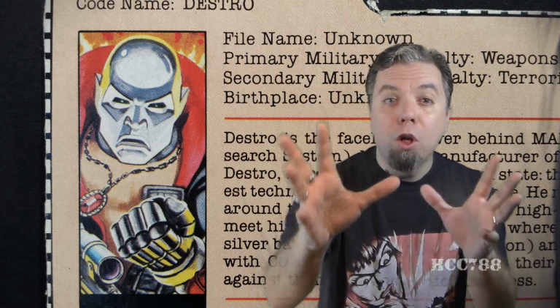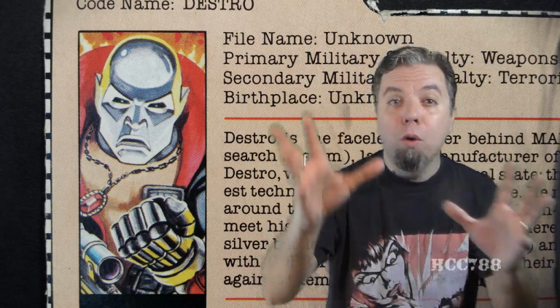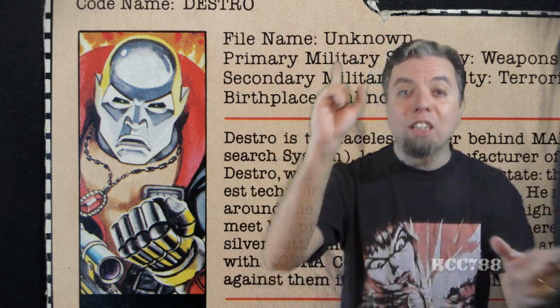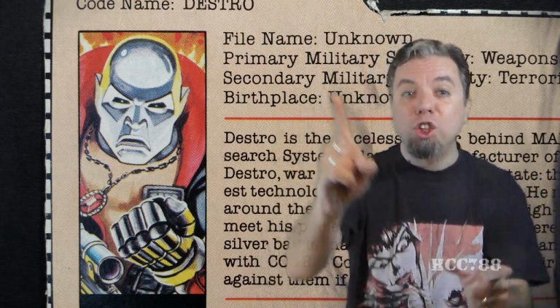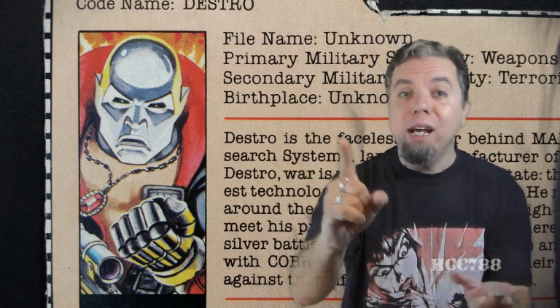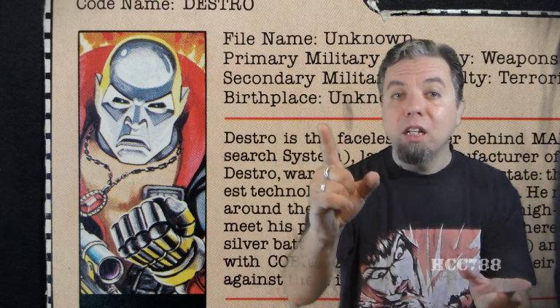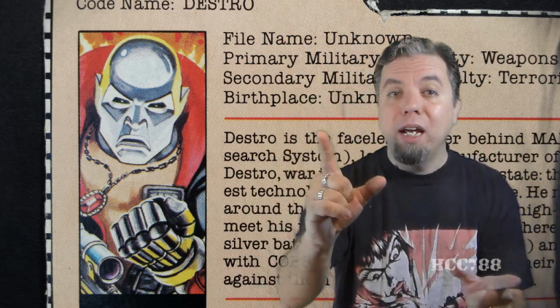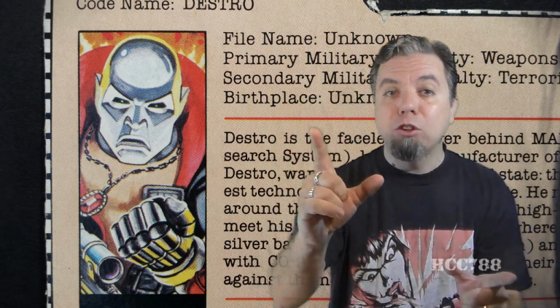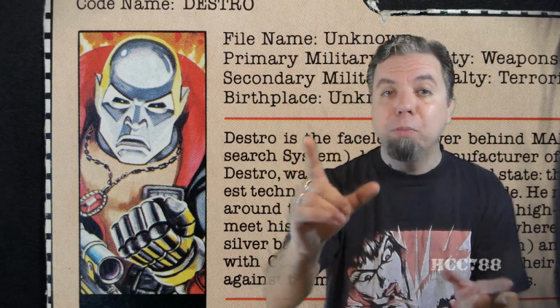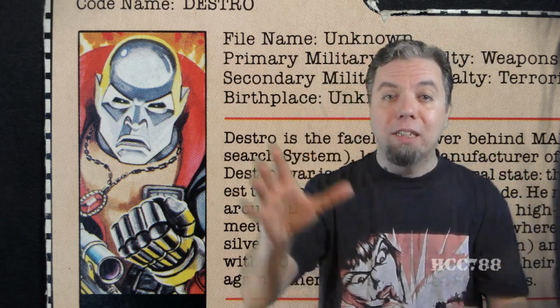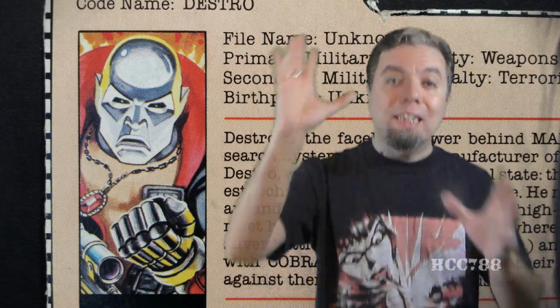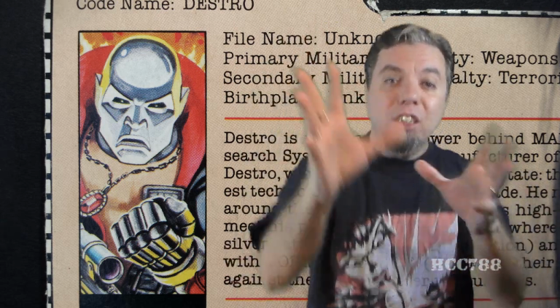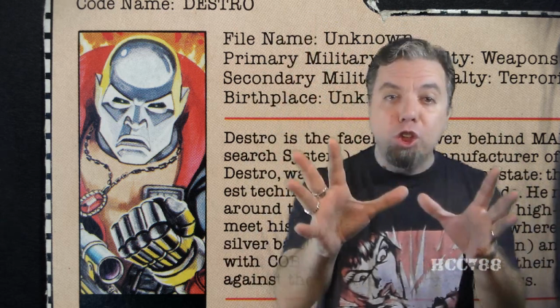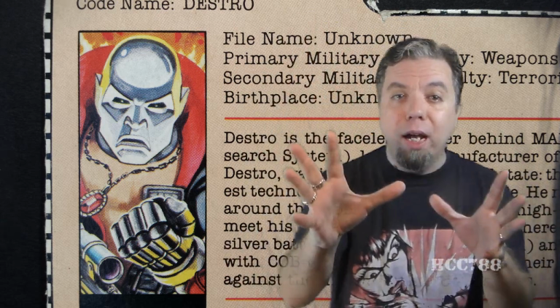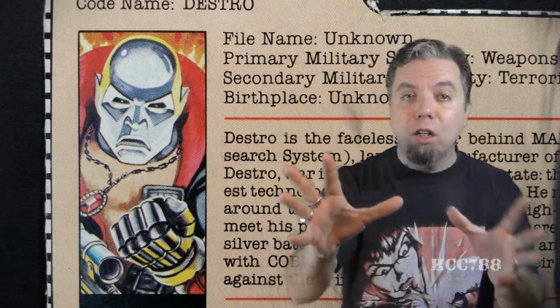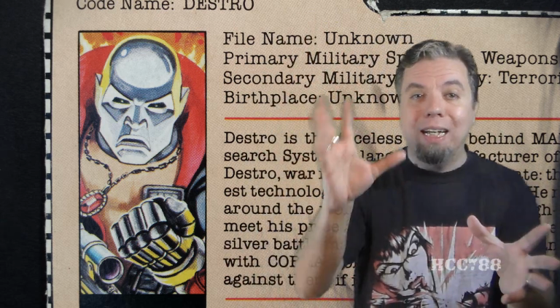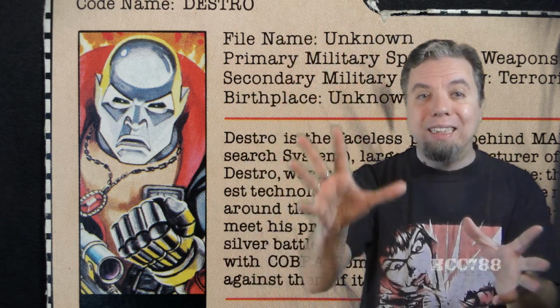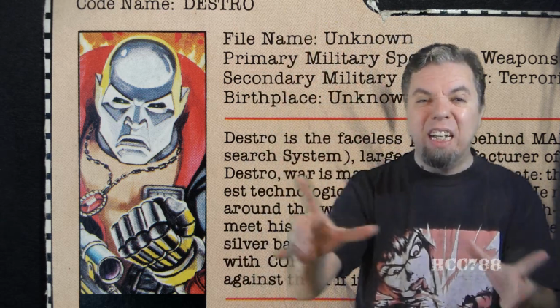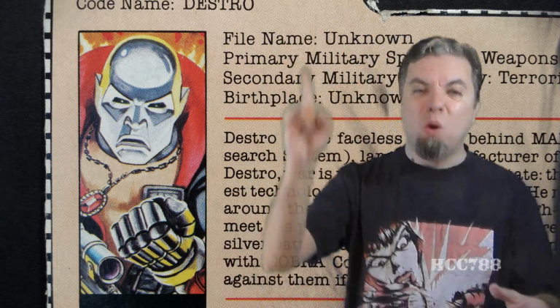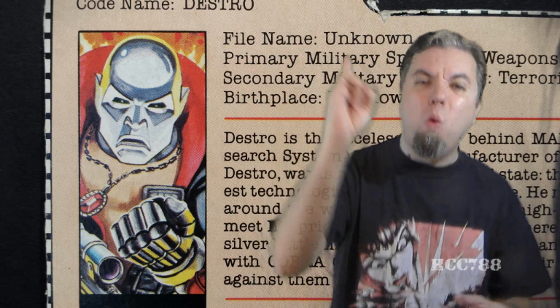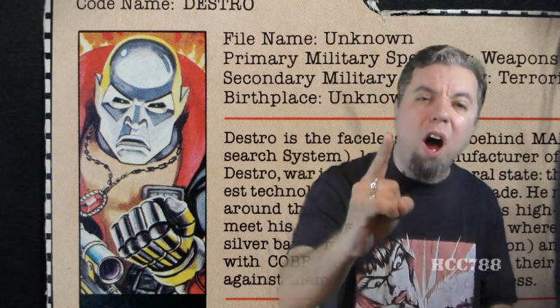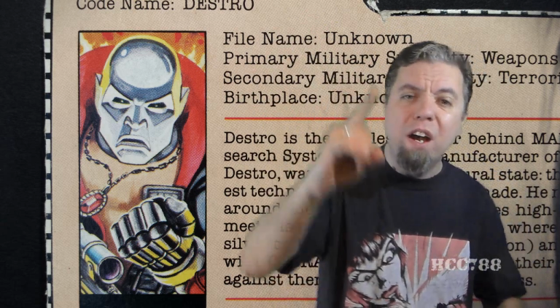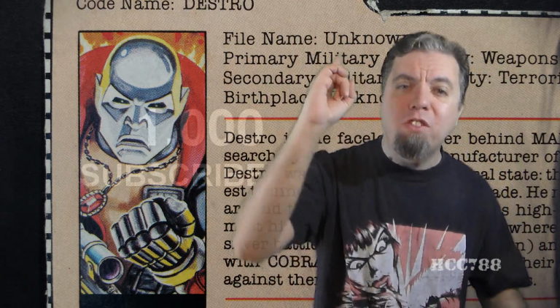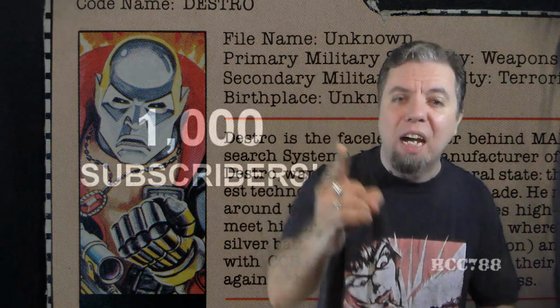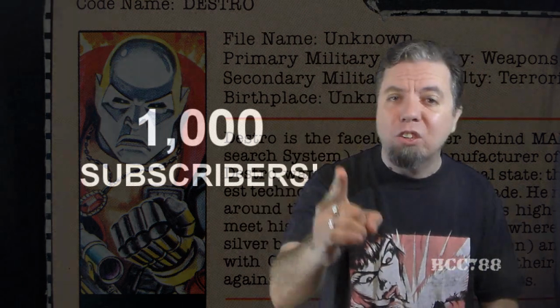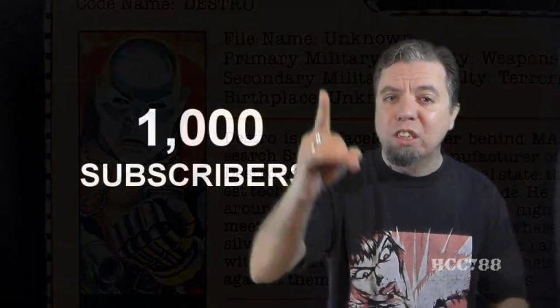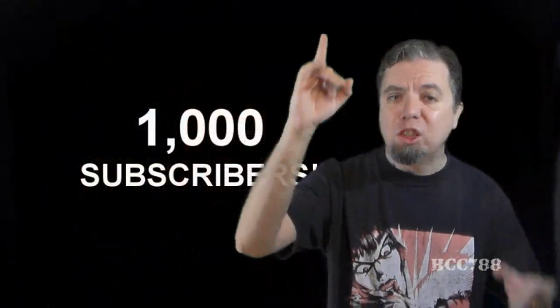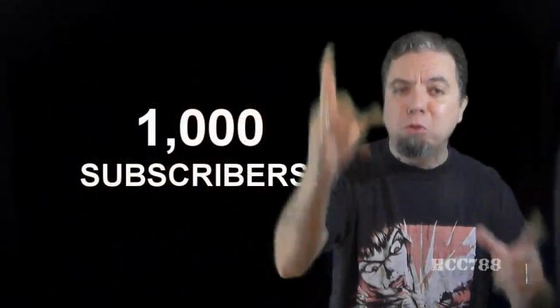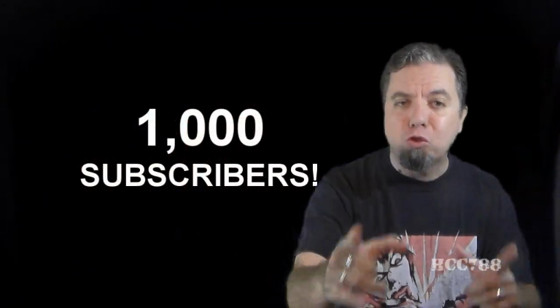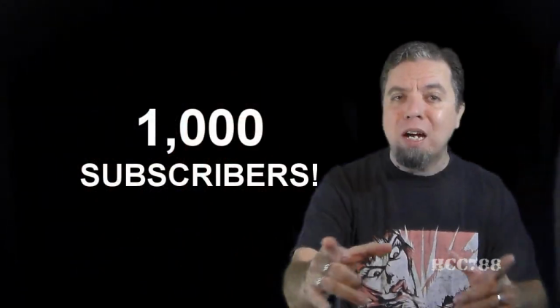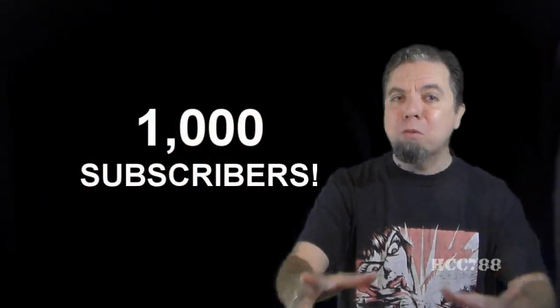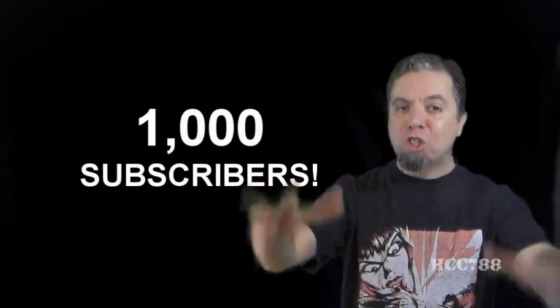Also, a channel announcement: this channel has hit 1,000 subscribers!